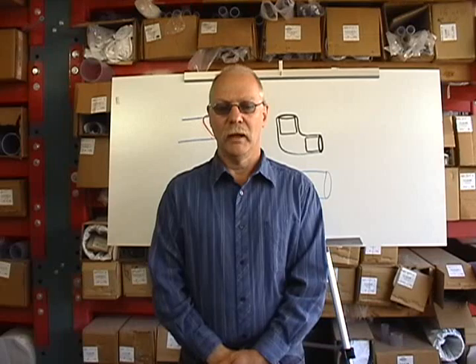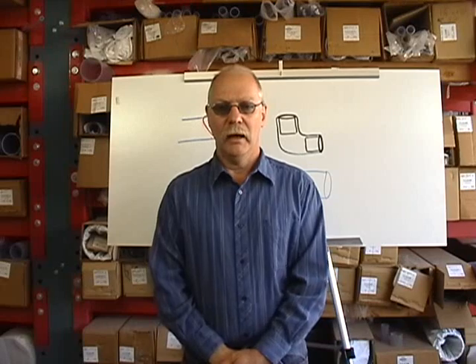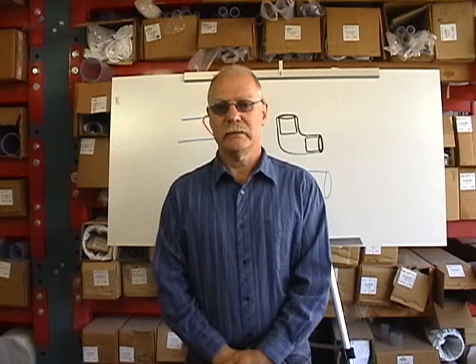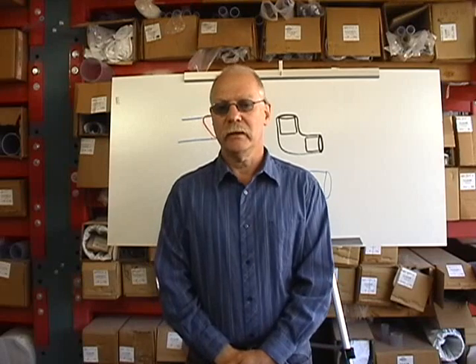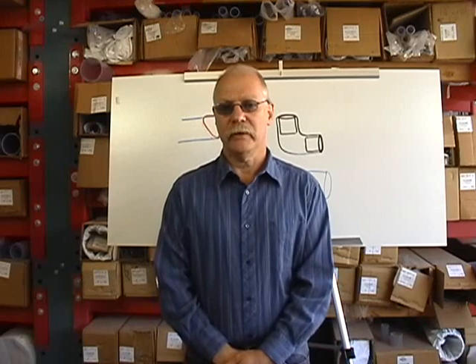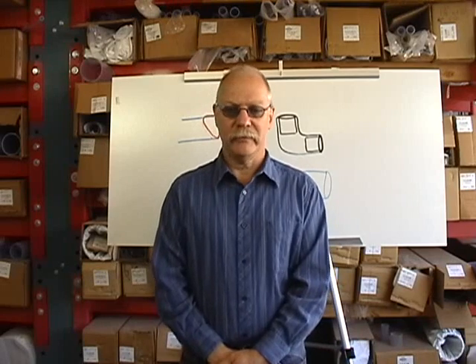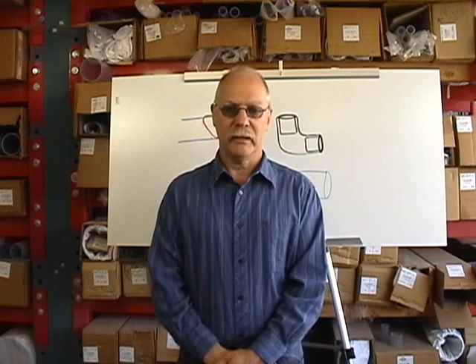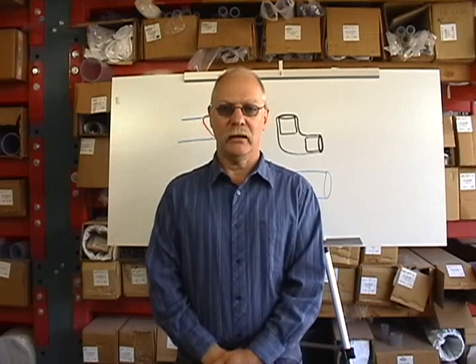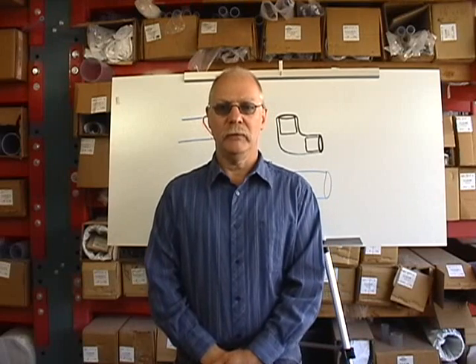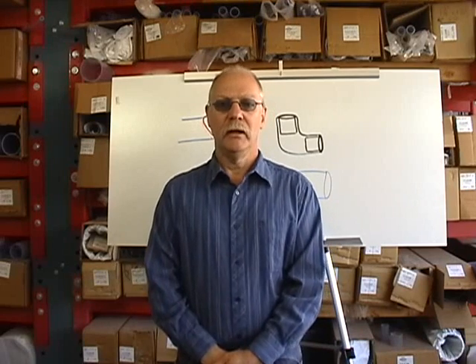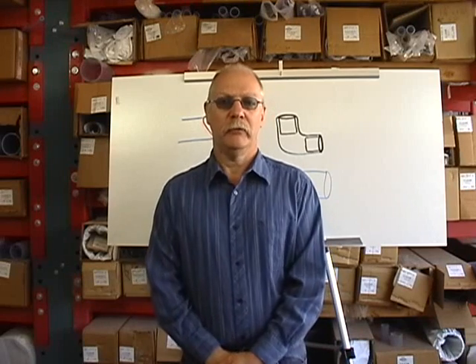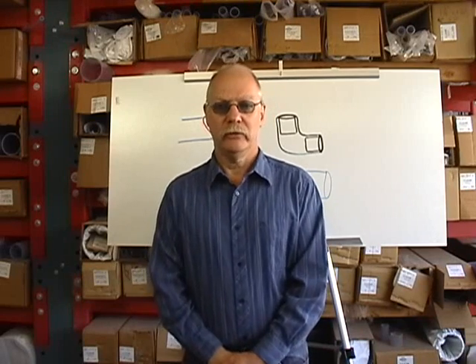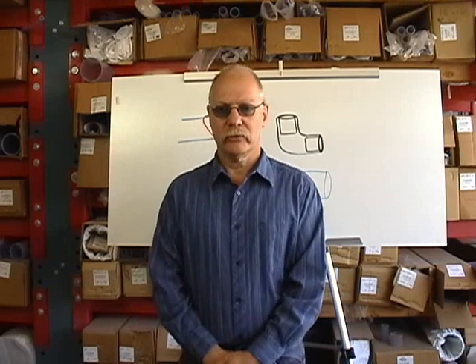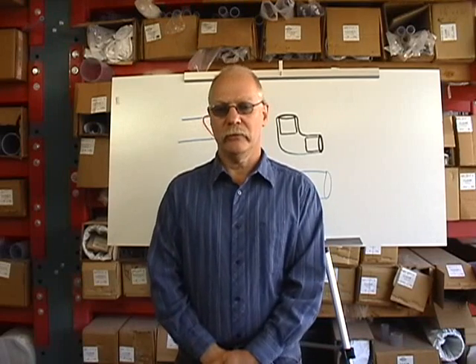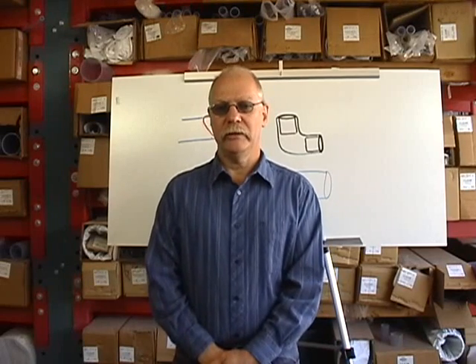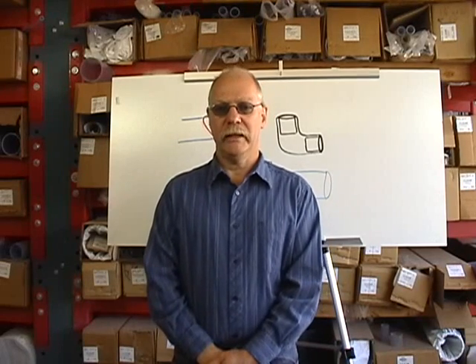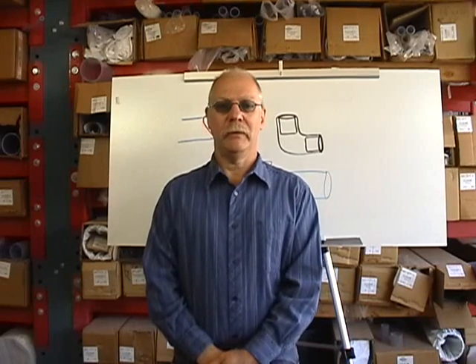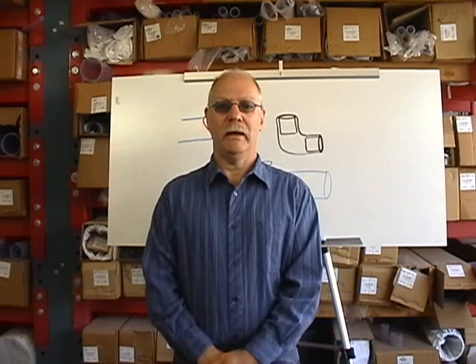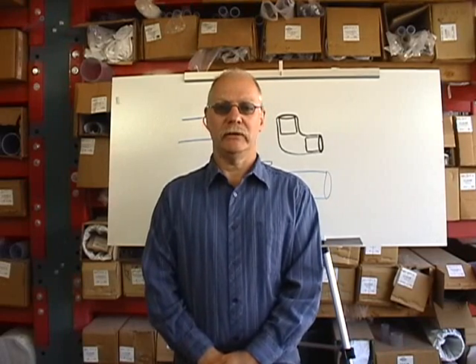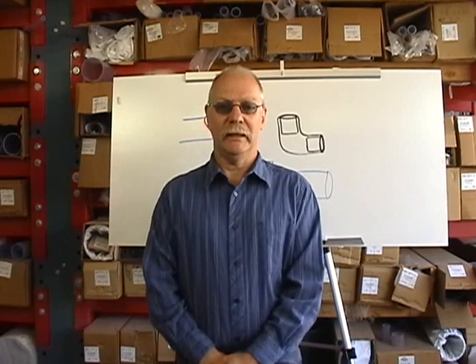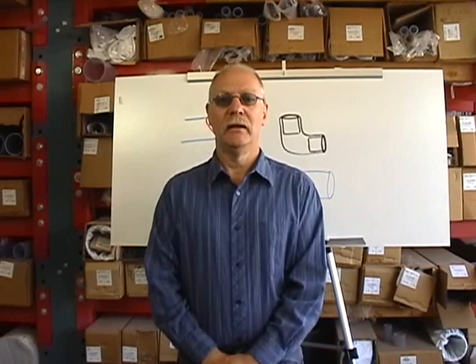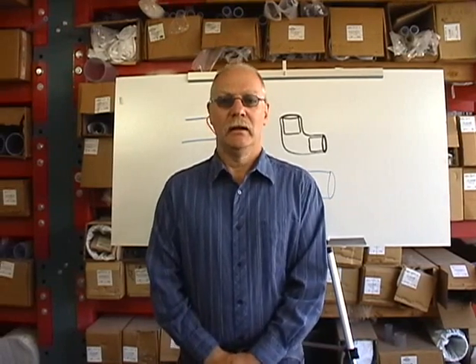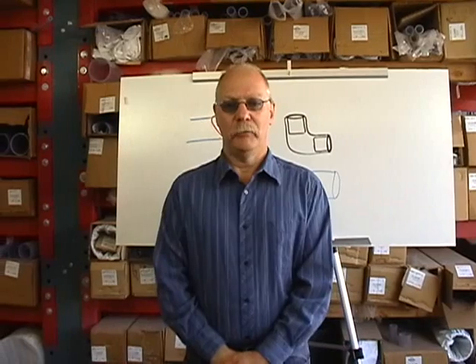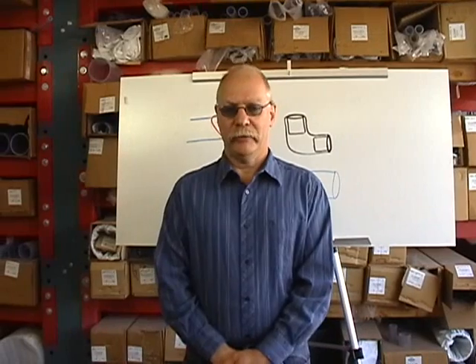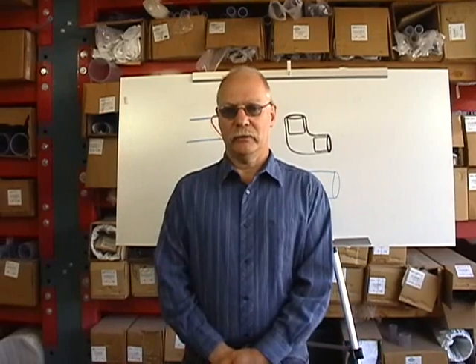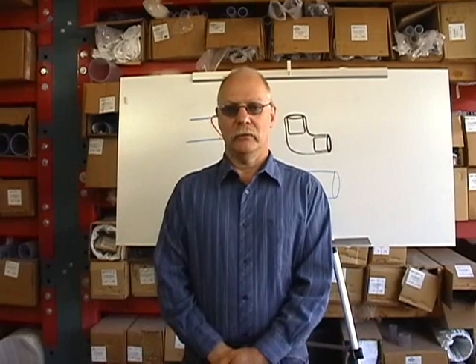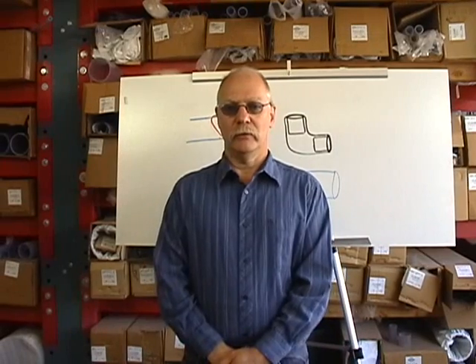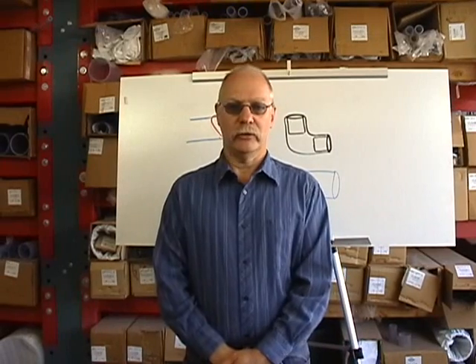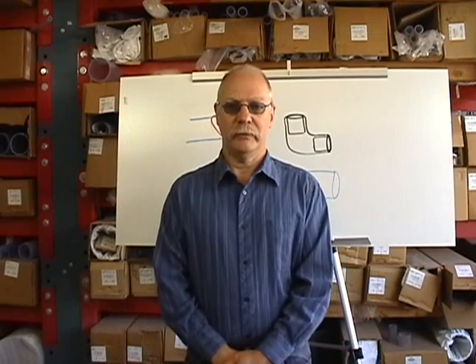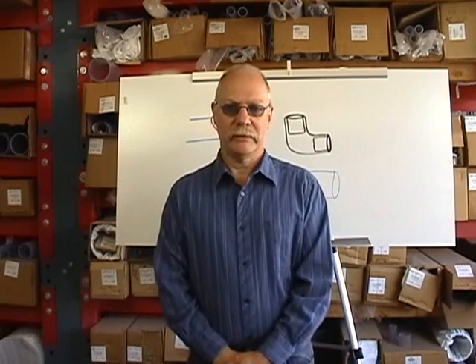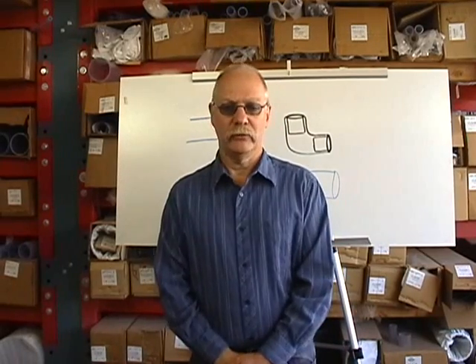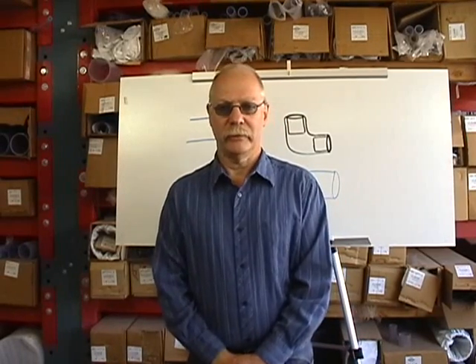Hi, this is Eric at FlexPVC.com and we're going to do a short little video today about how to get a perfect PVC glue joint.